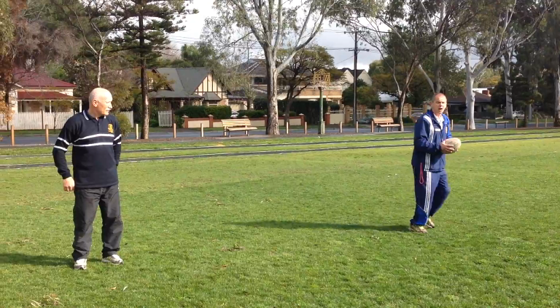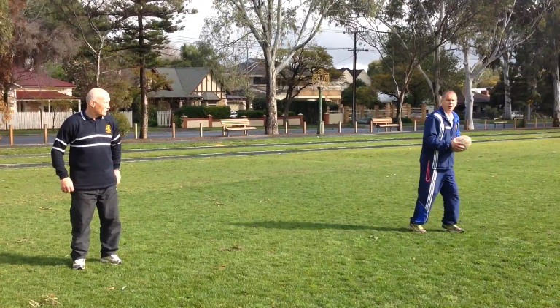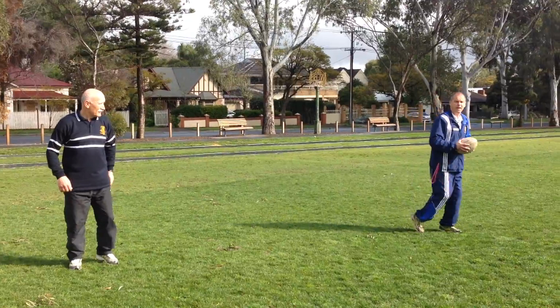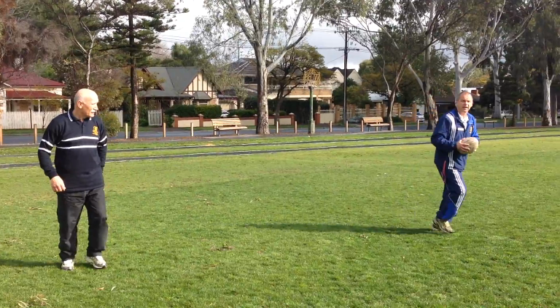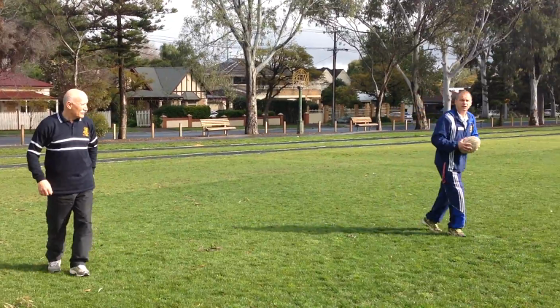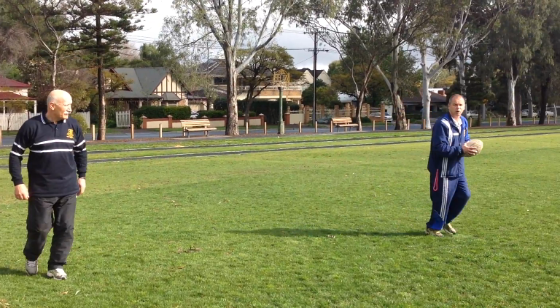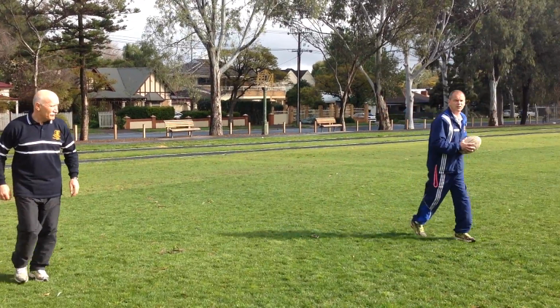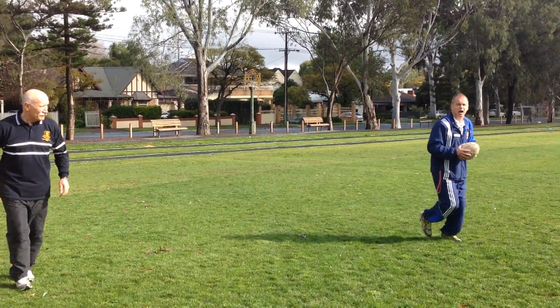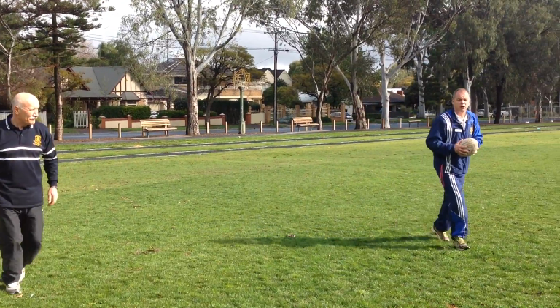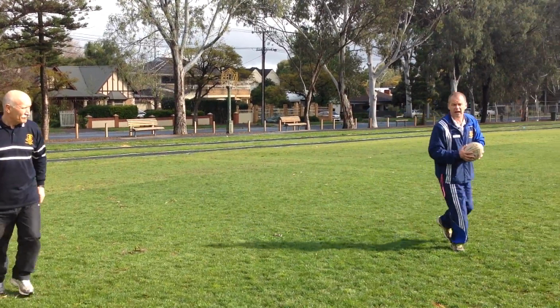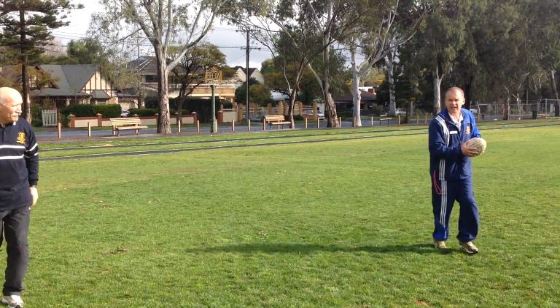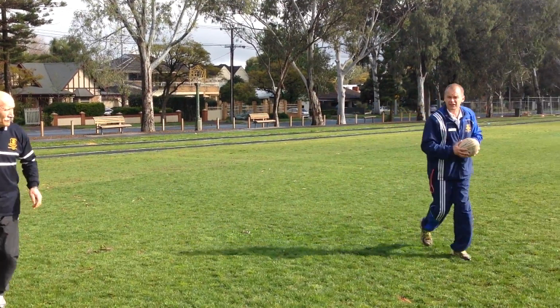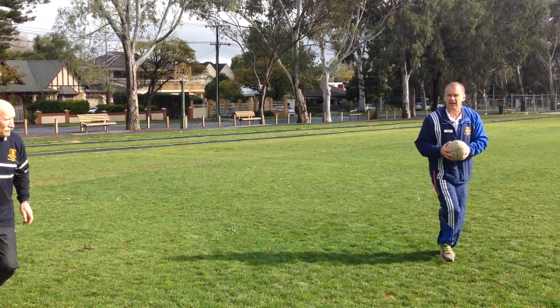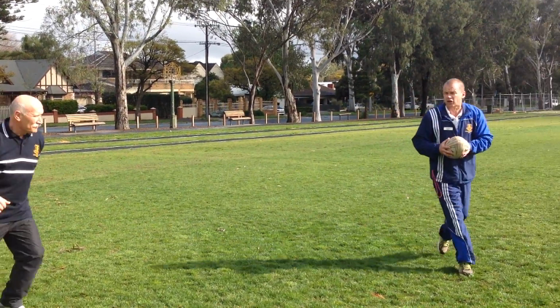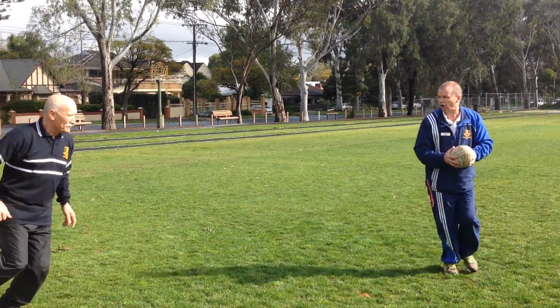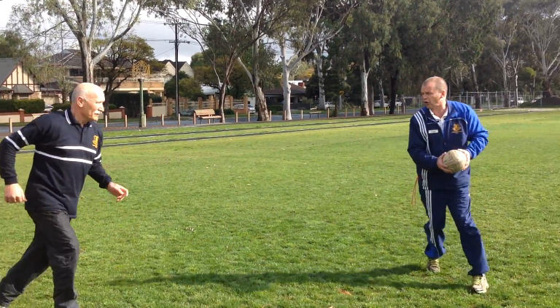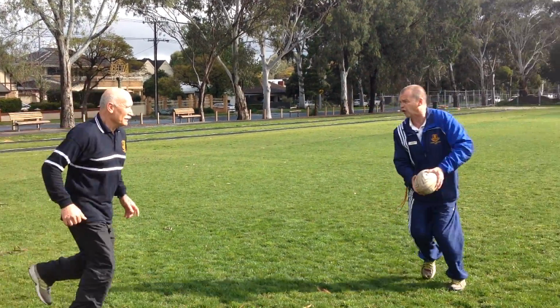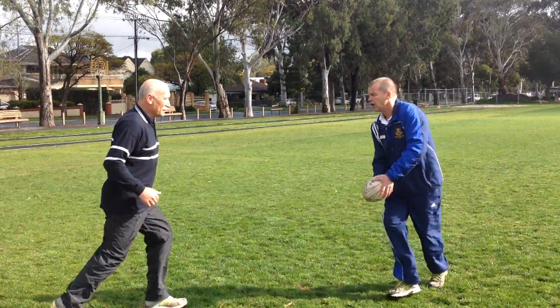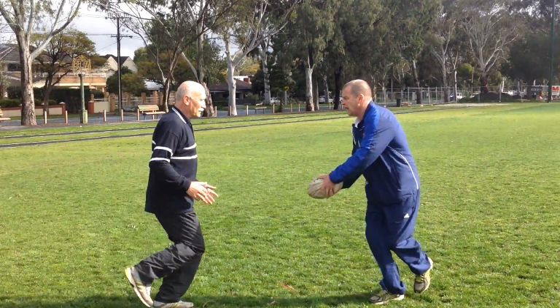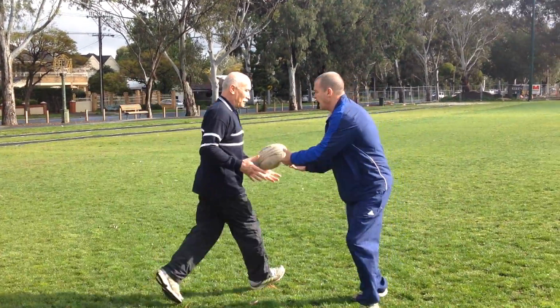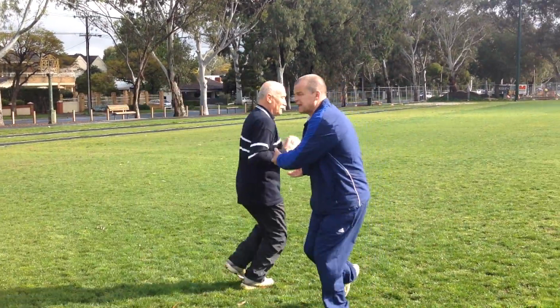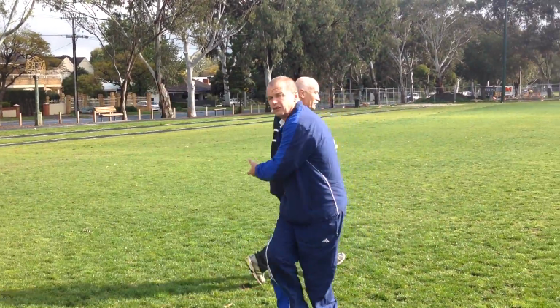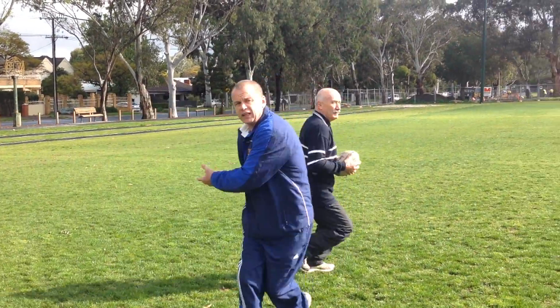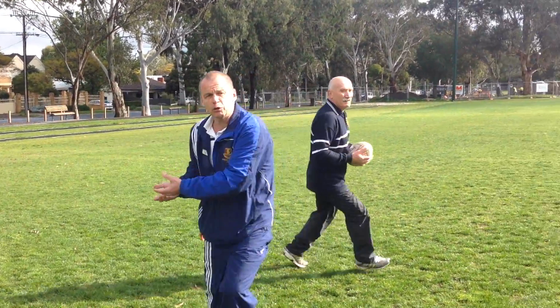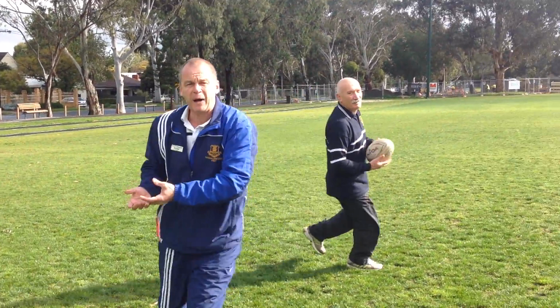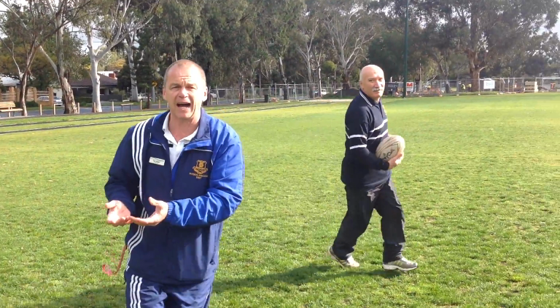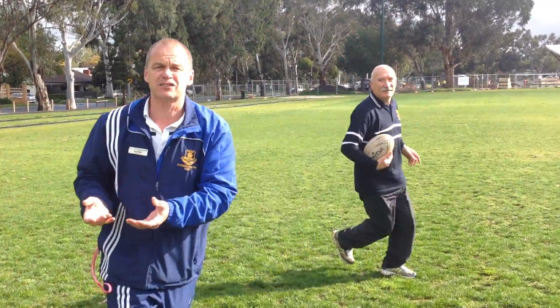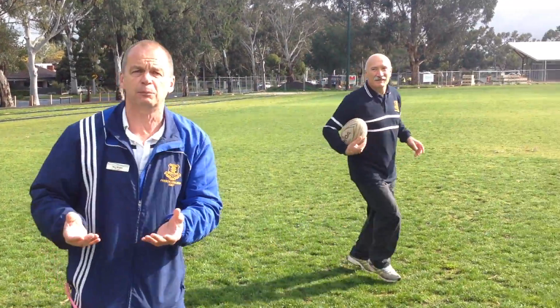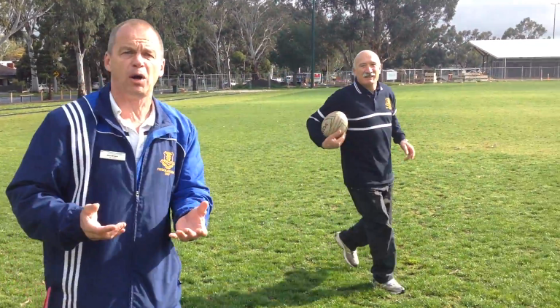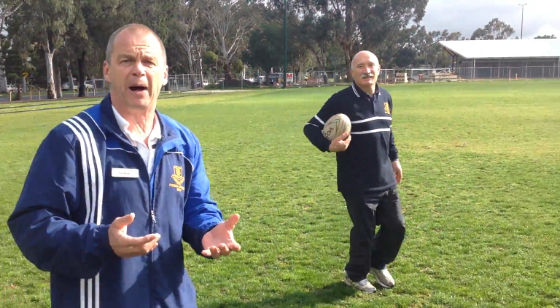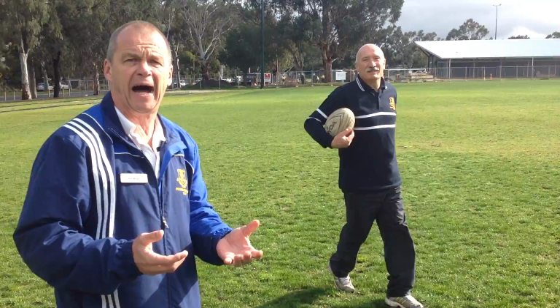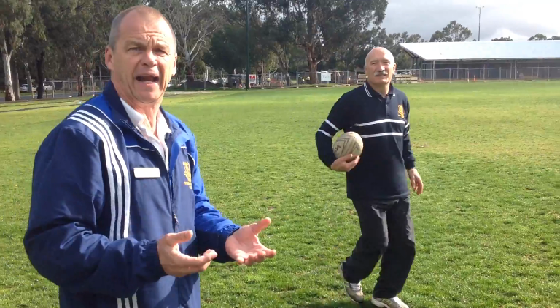I'm then going to cross over into their corridor and give a little pass to my partner.